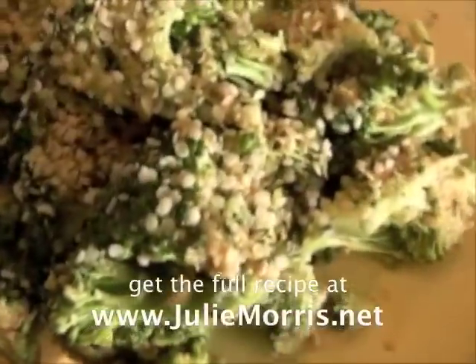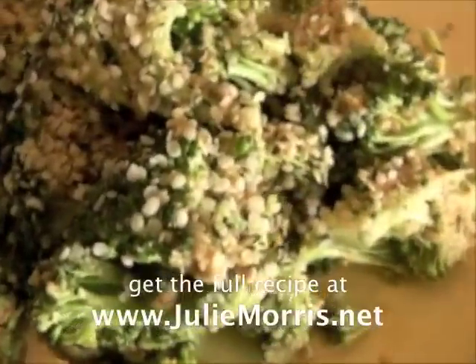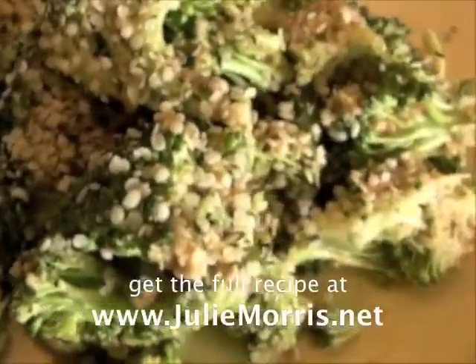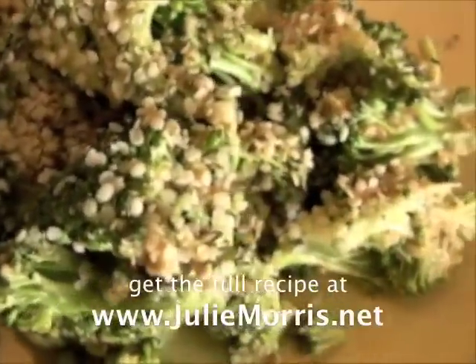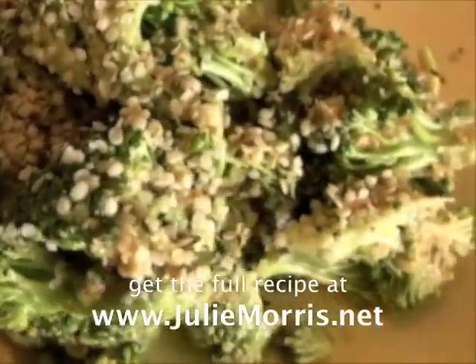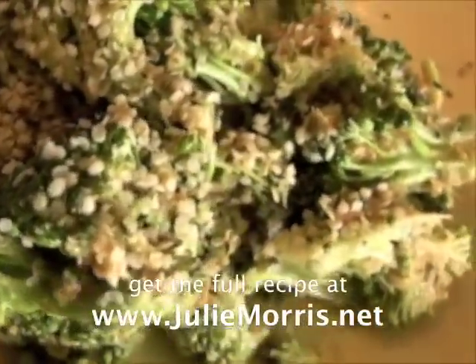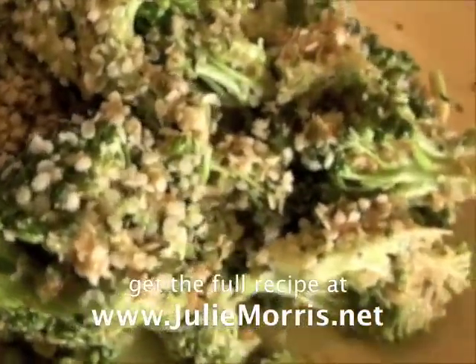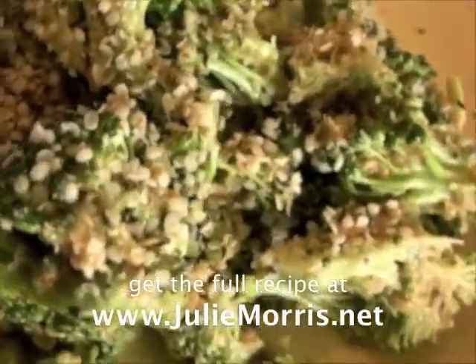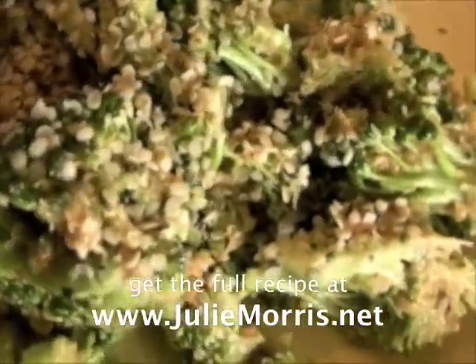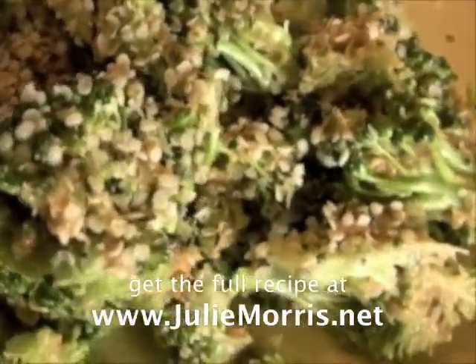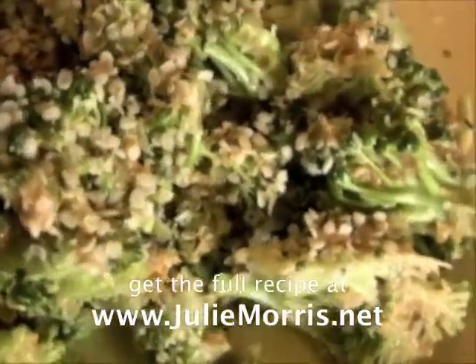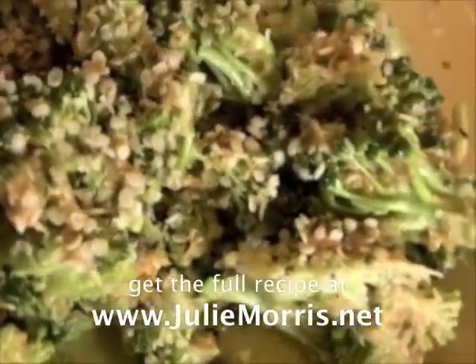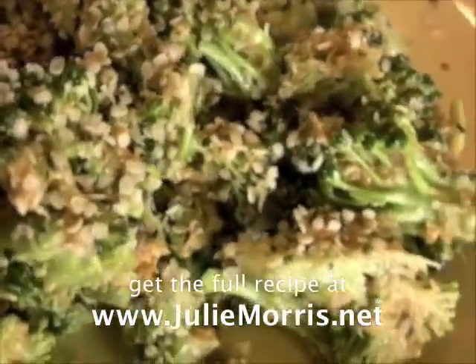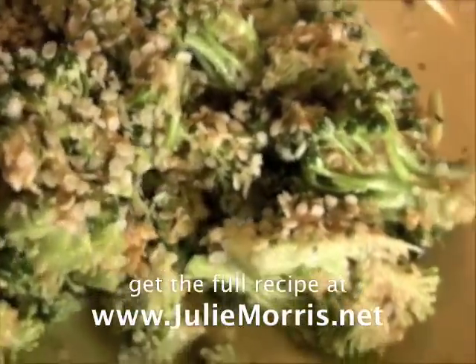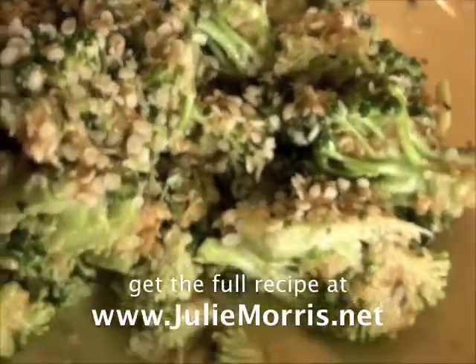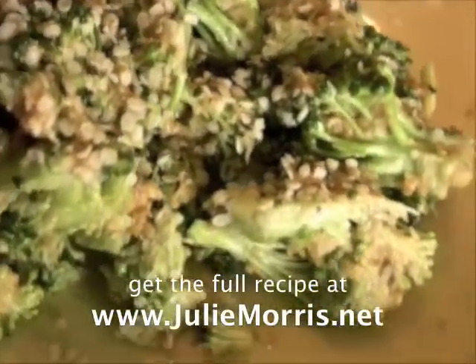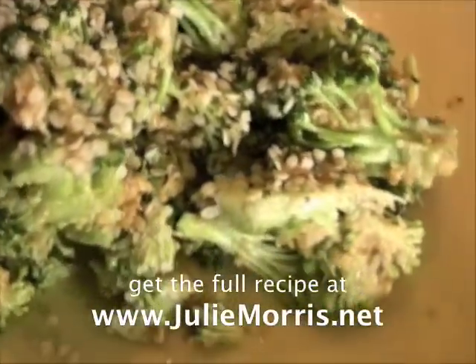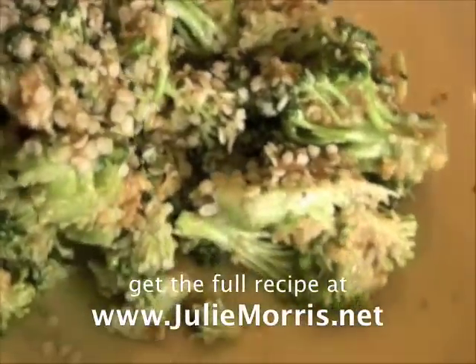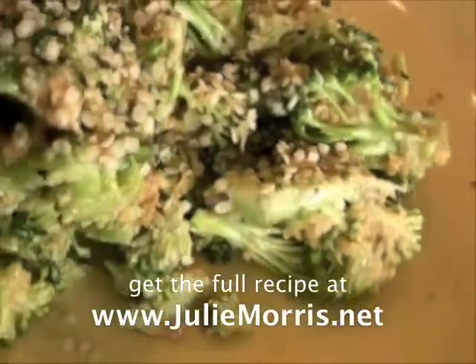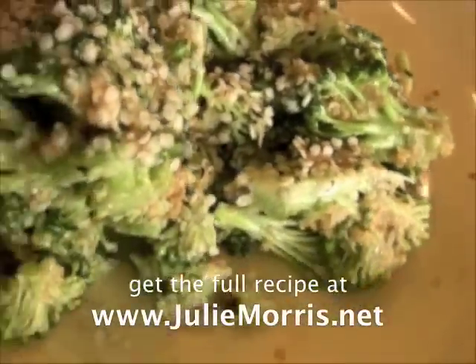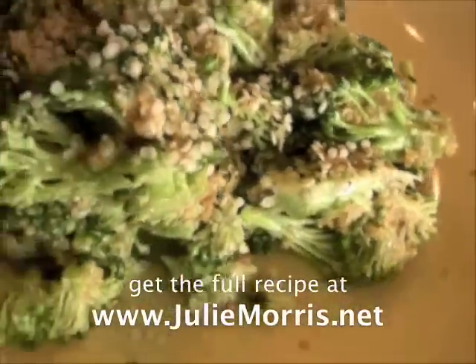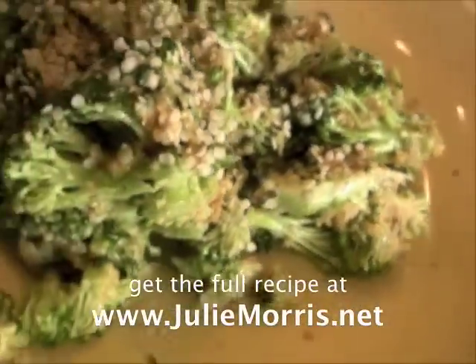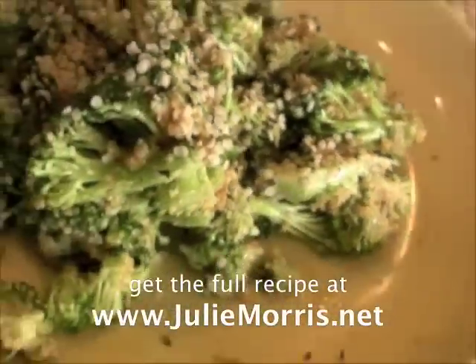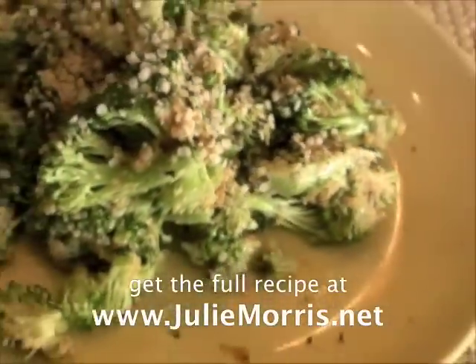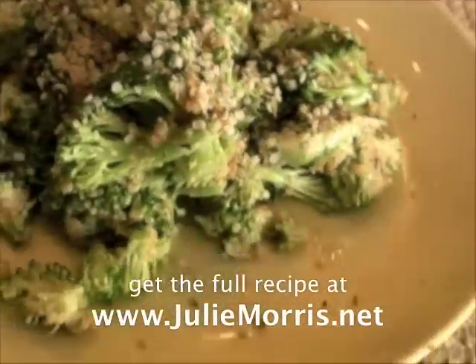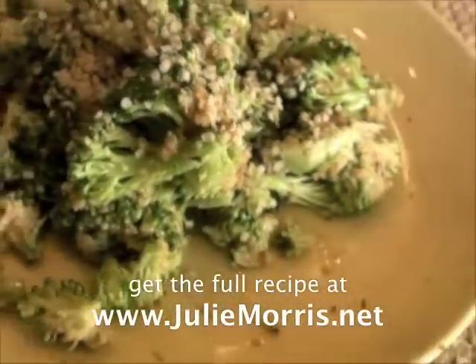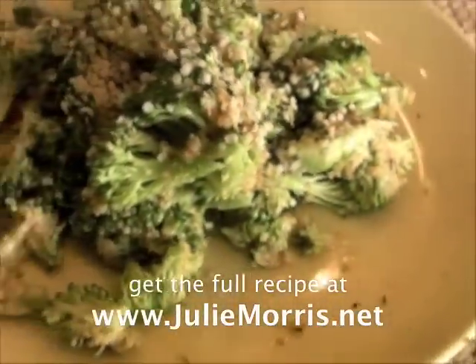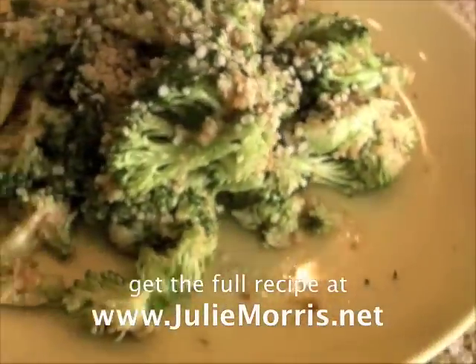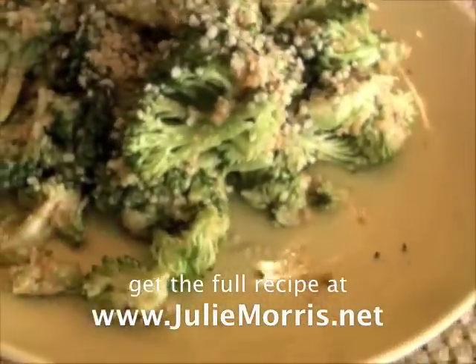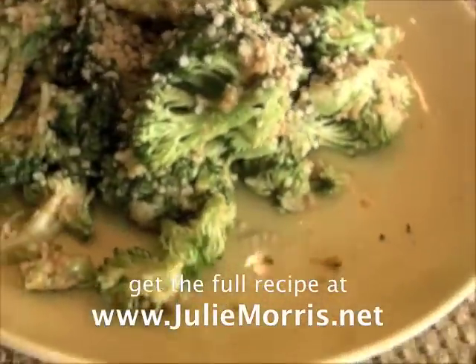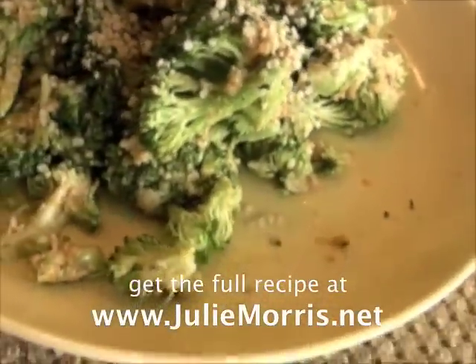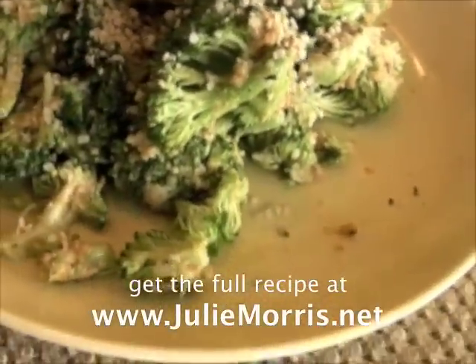For more food, health, life, and fabulousness, visit JulieMorris.net.